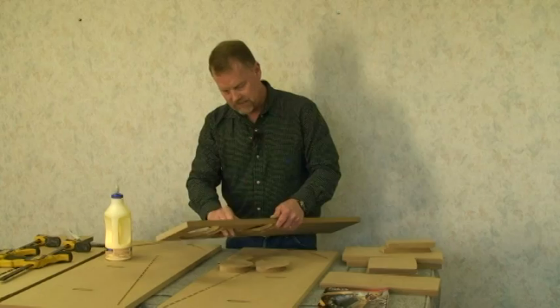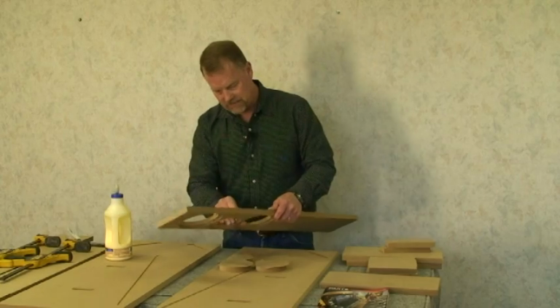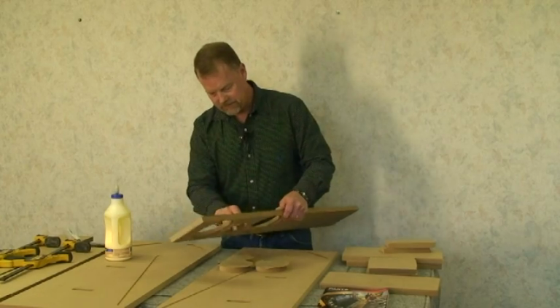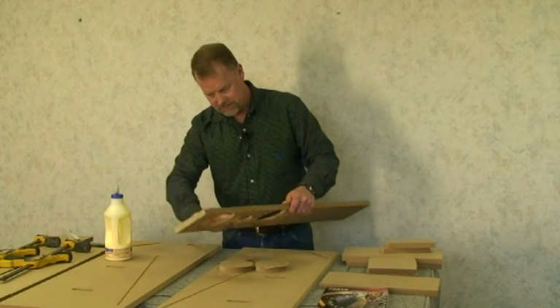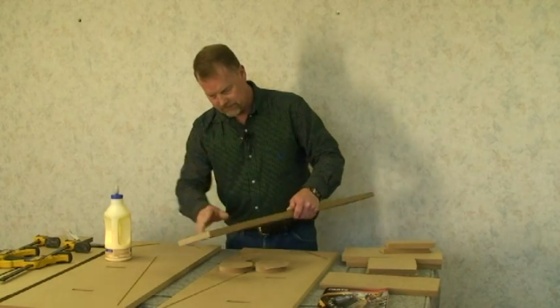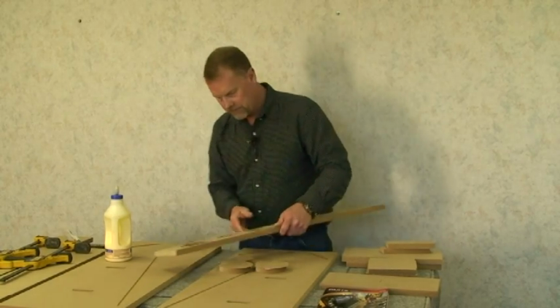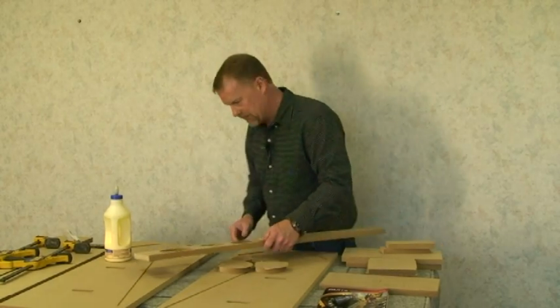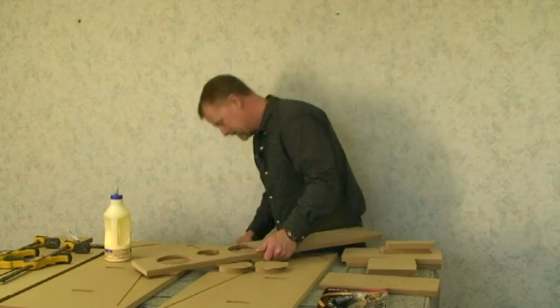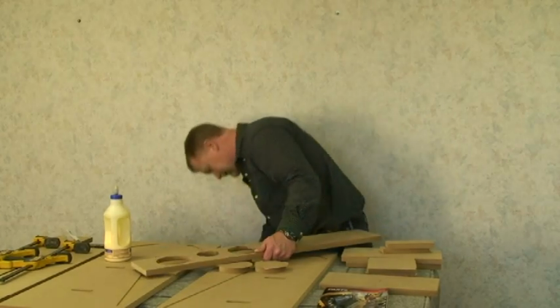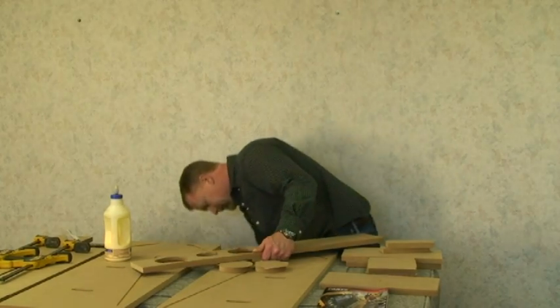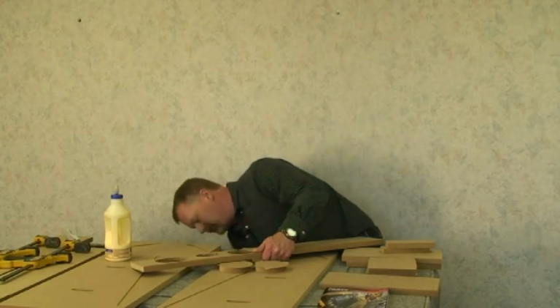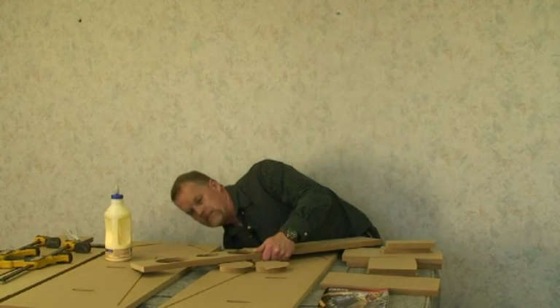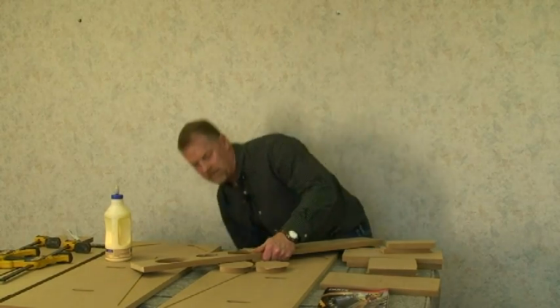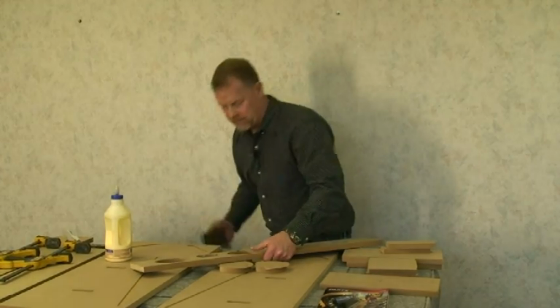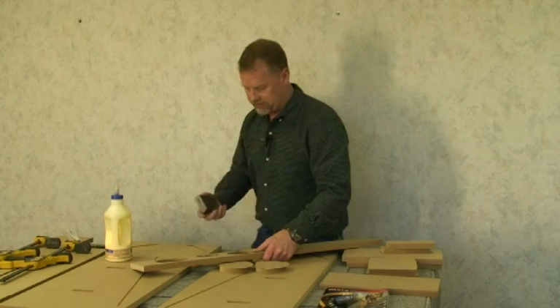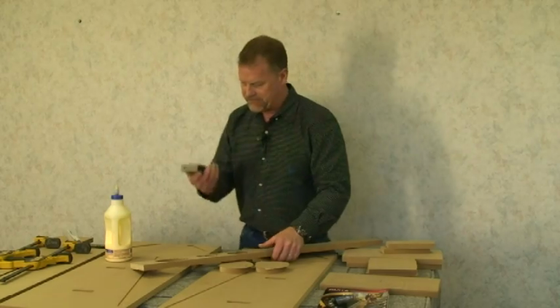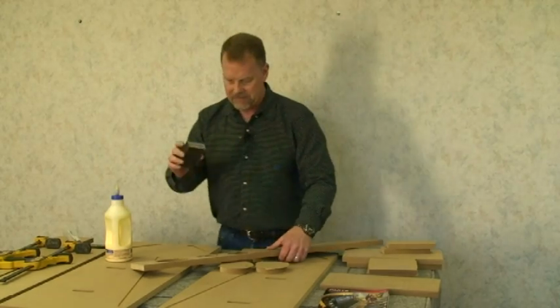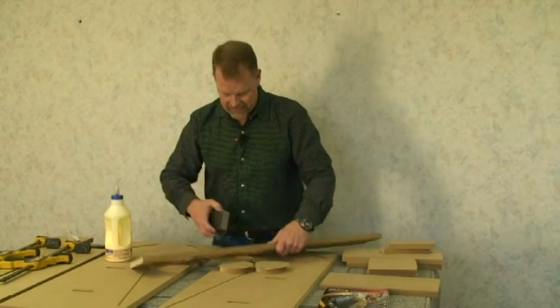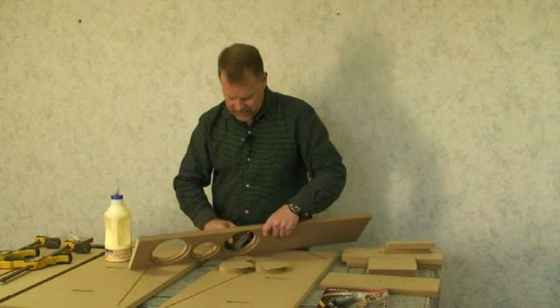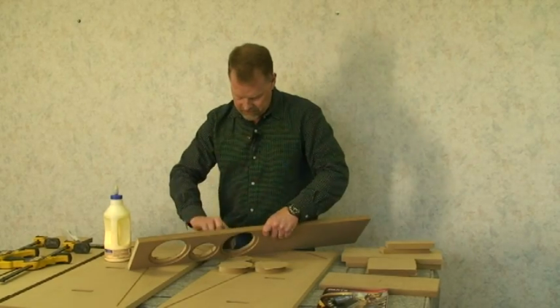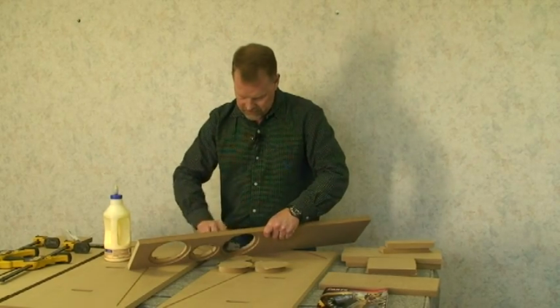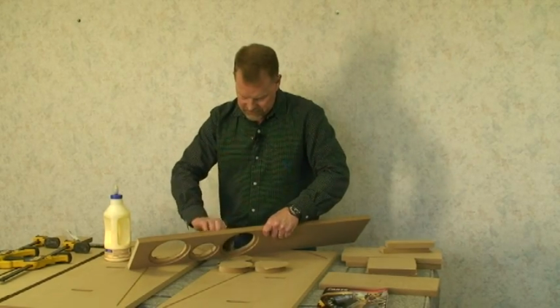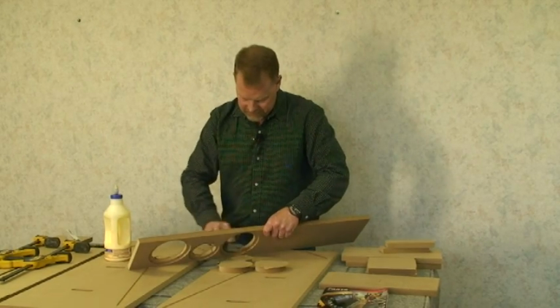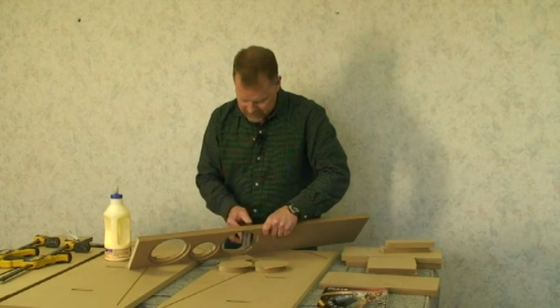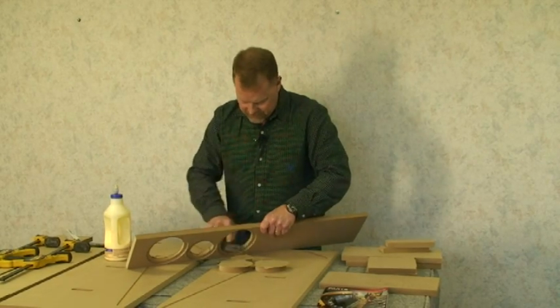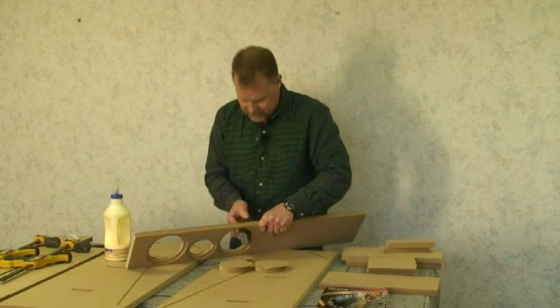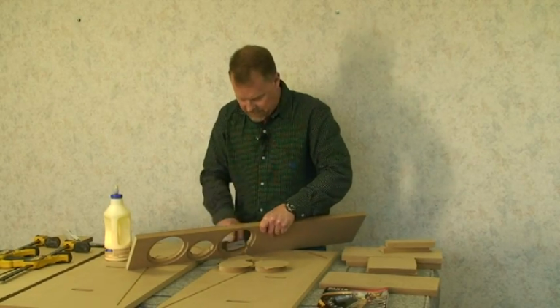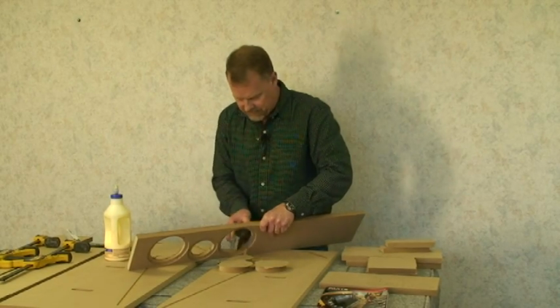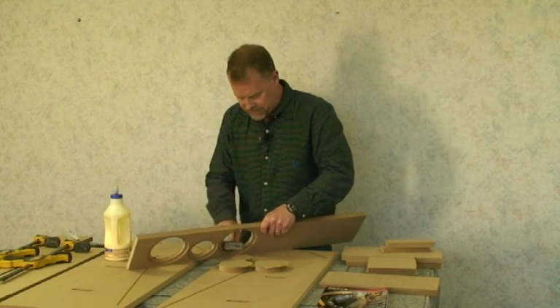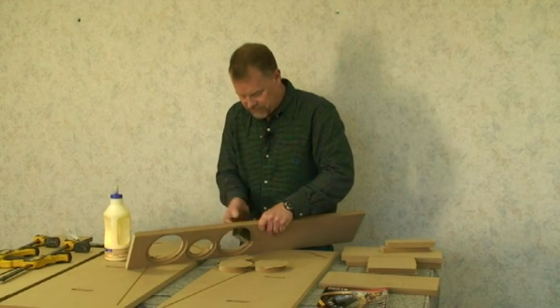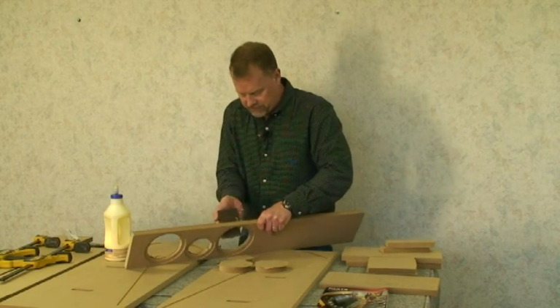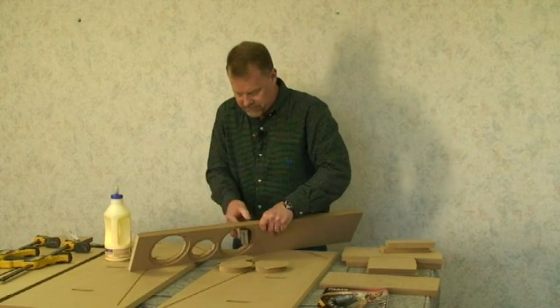To finish it off a little bit better, I'll take a little sanding pad here and just kind of knock the edges off a little bit.